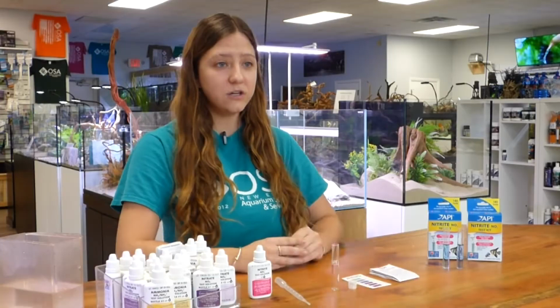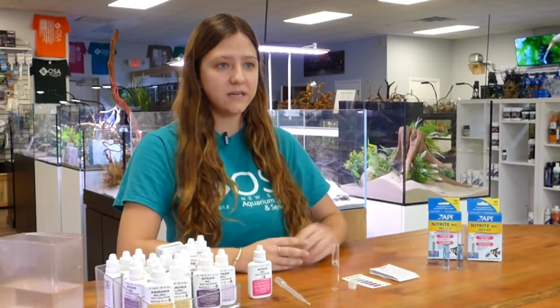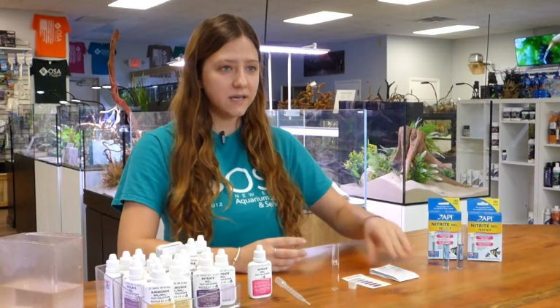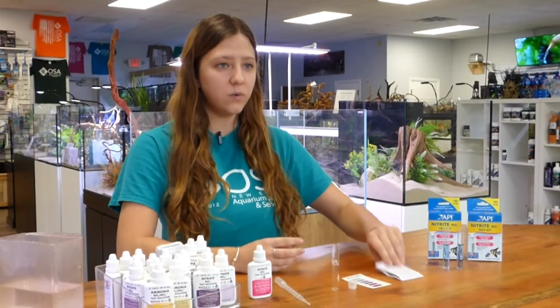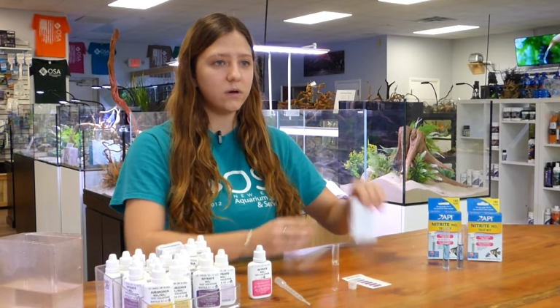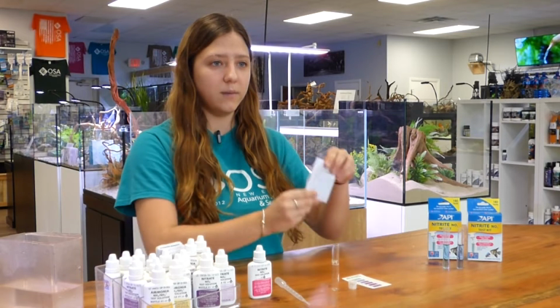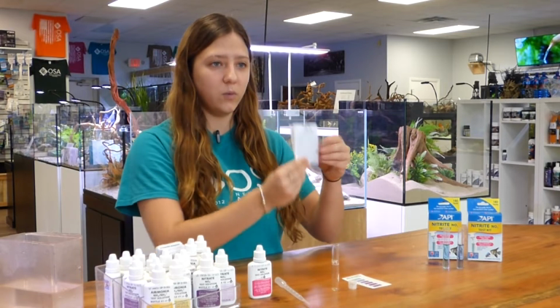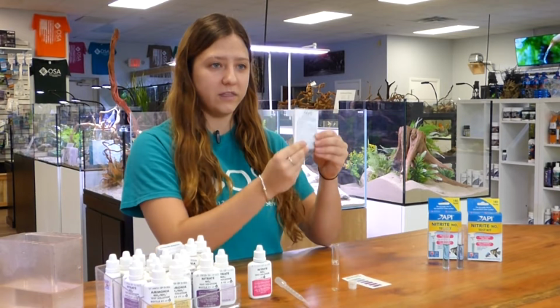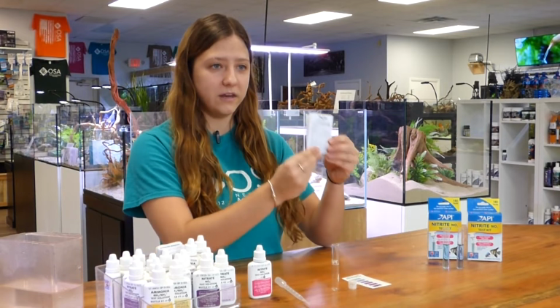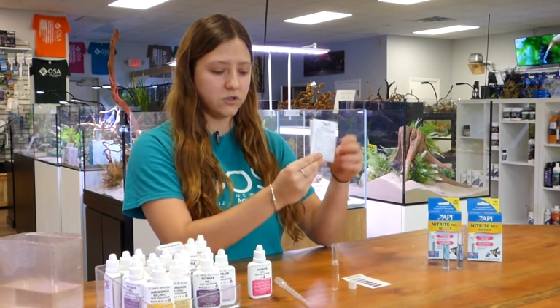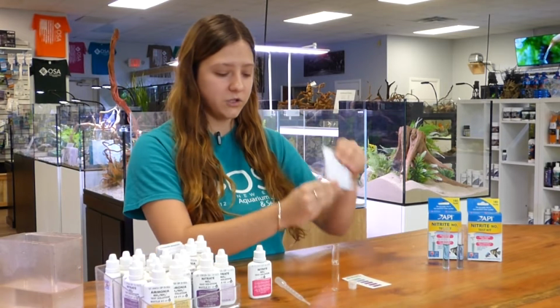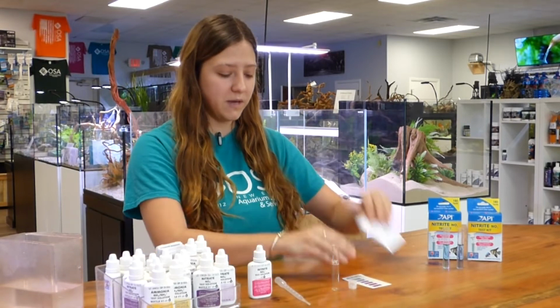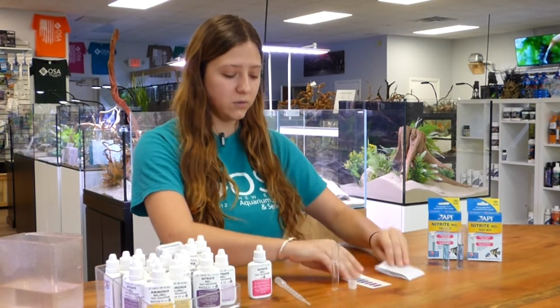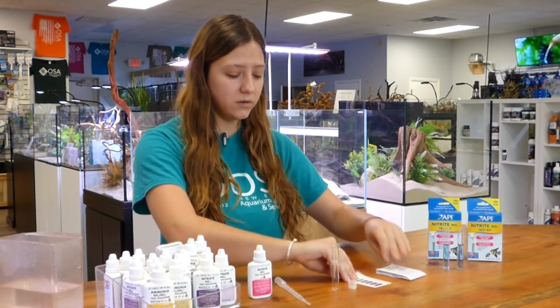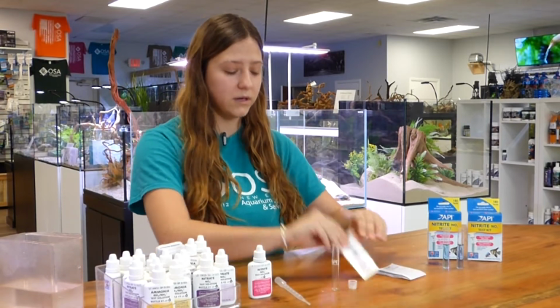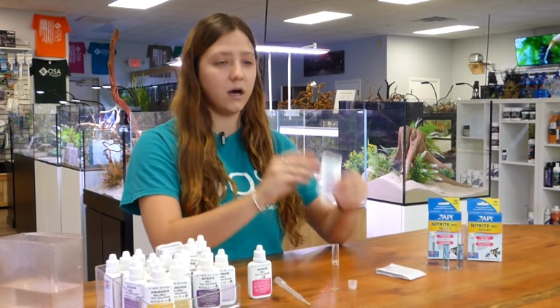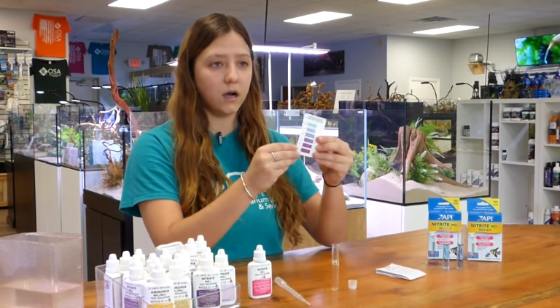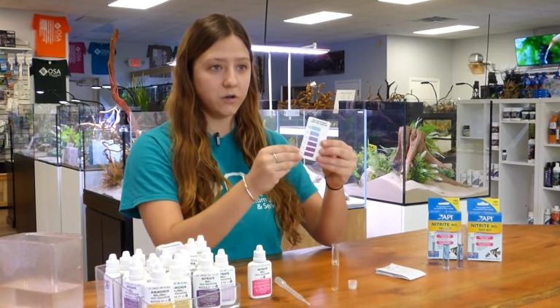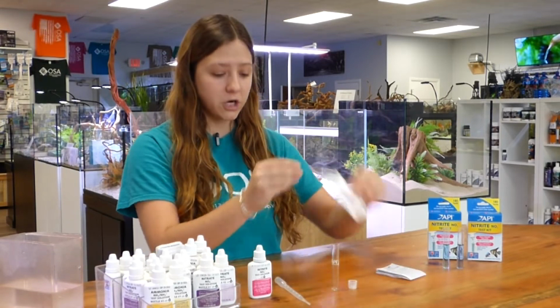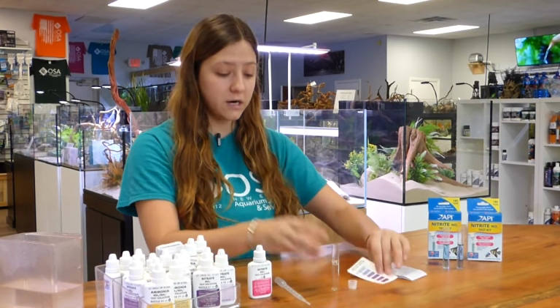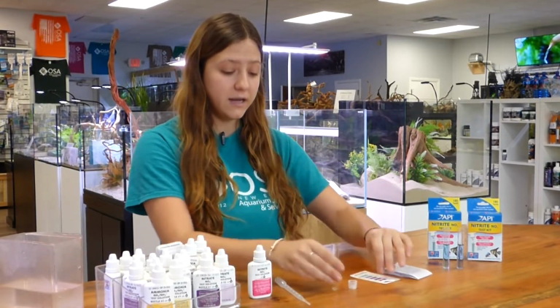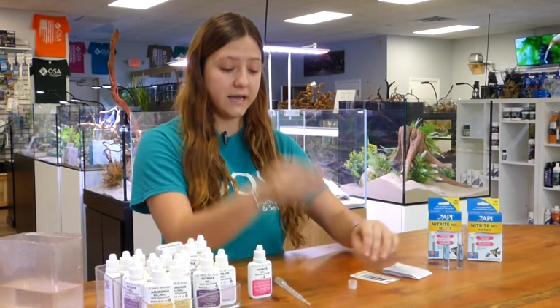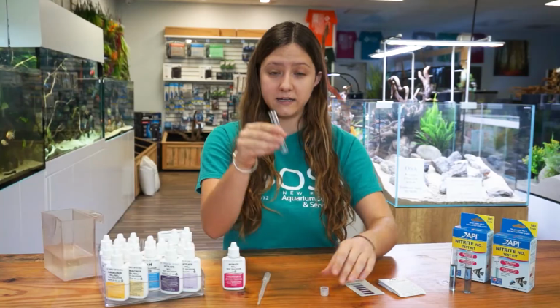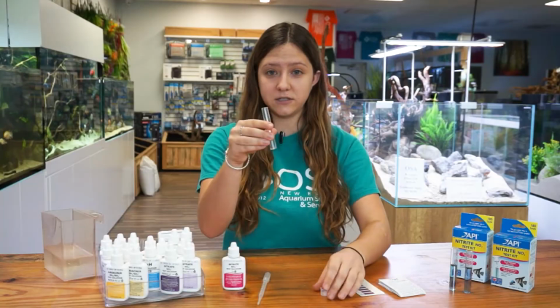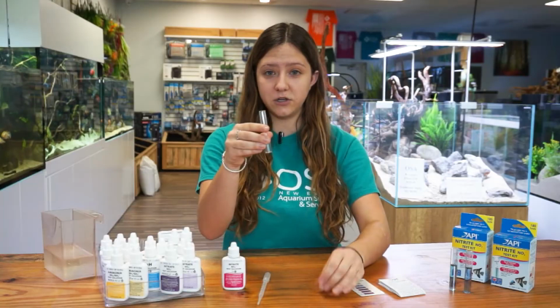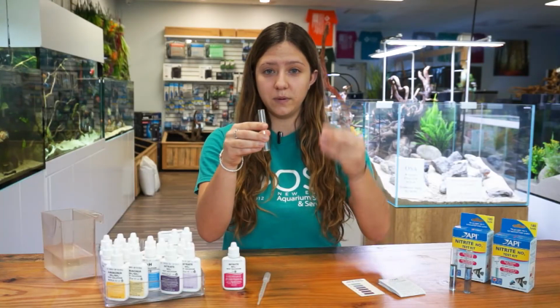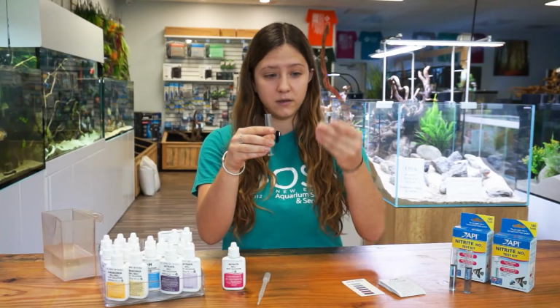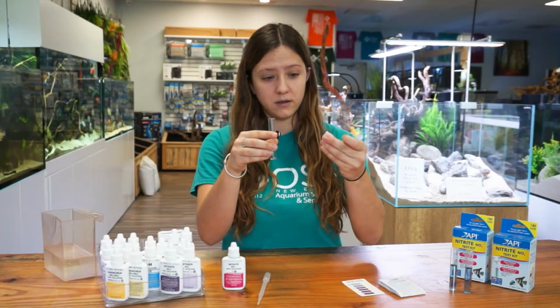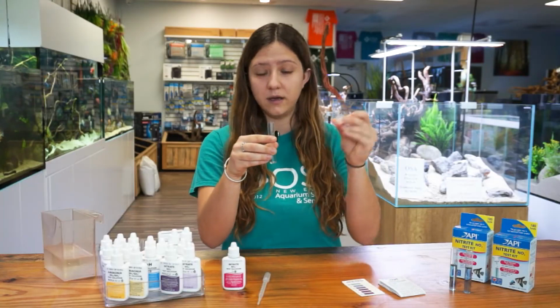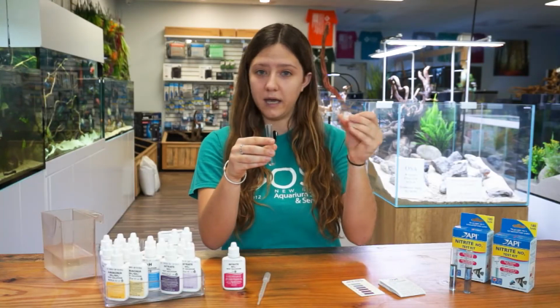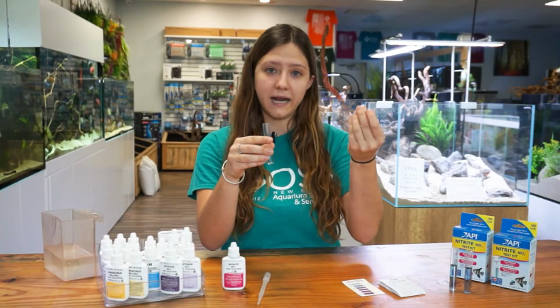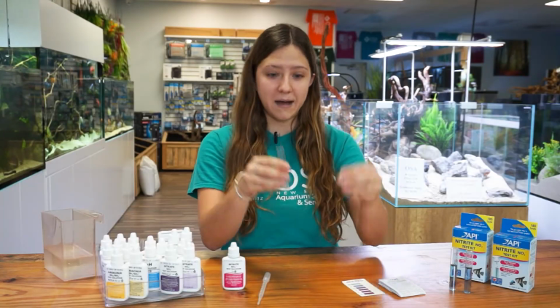Your test kit will come with an instruction manual, a color chart, a test tube, and a cap.